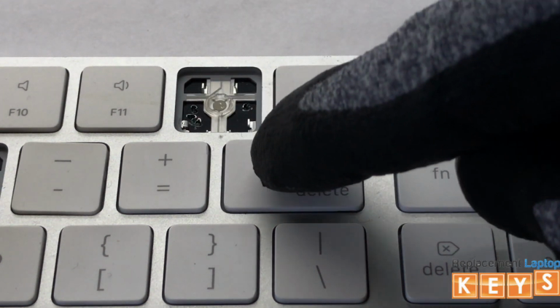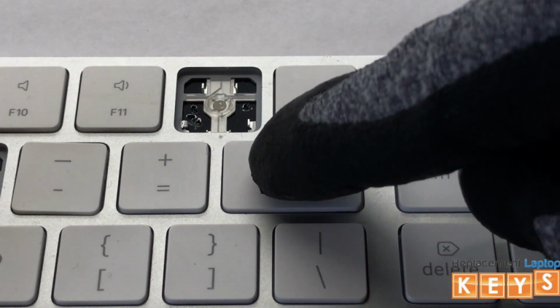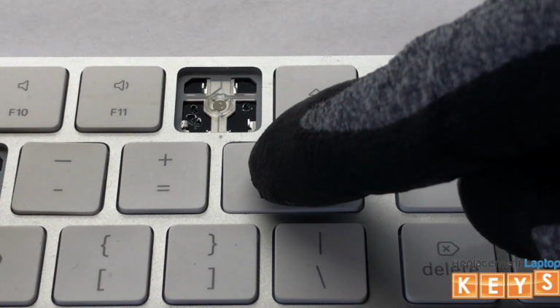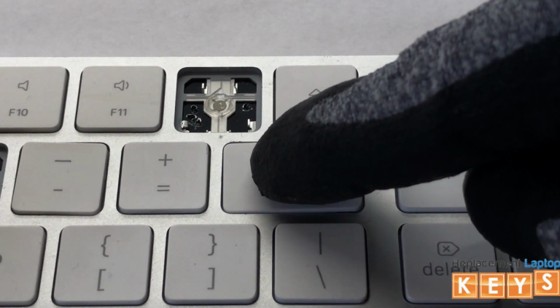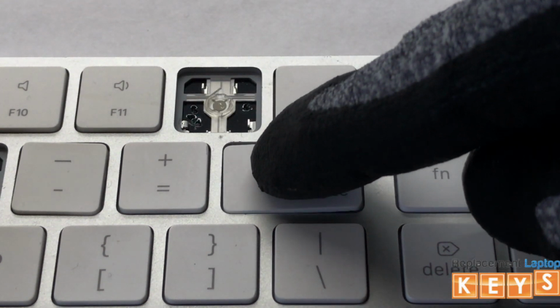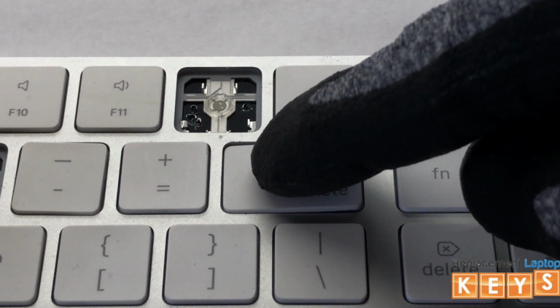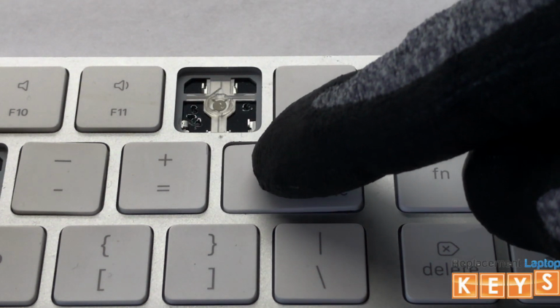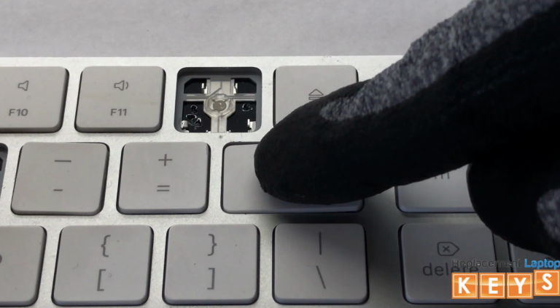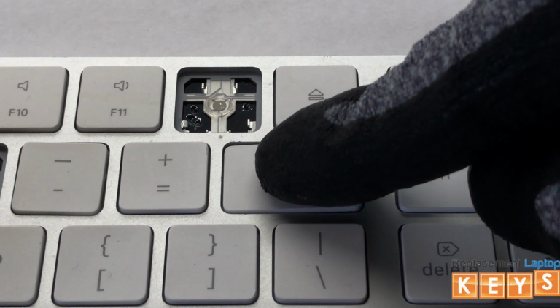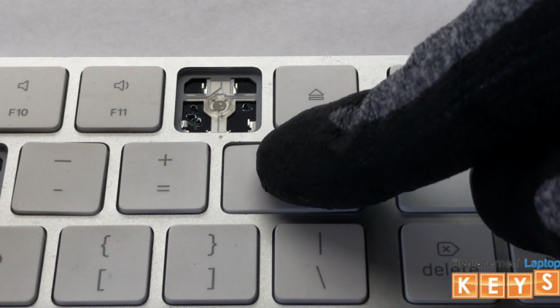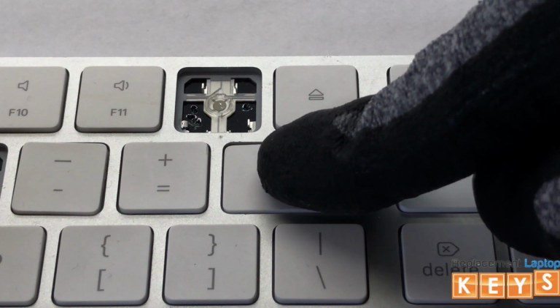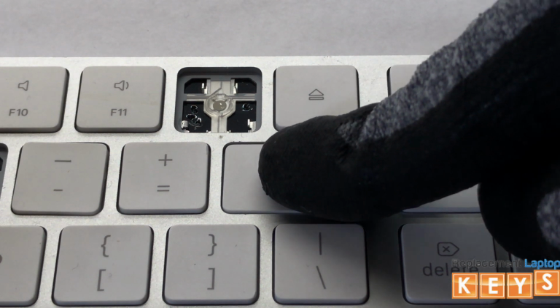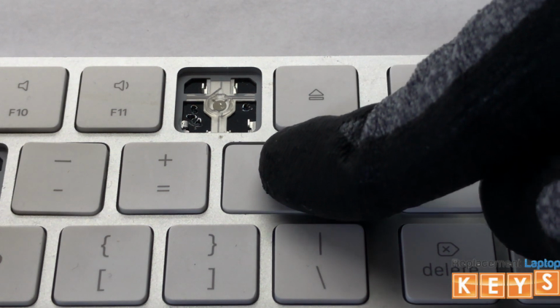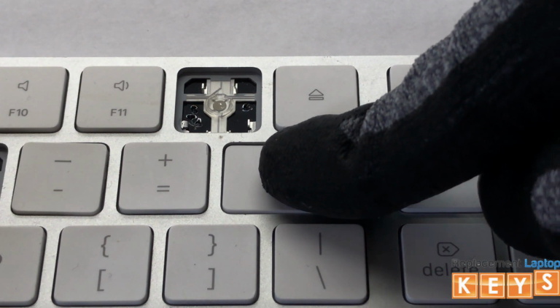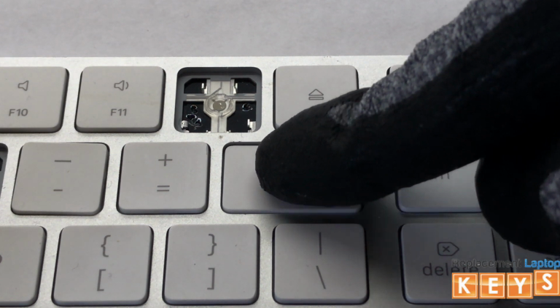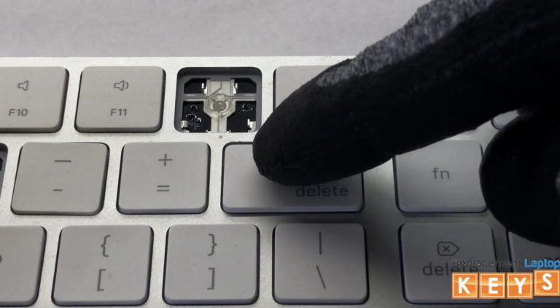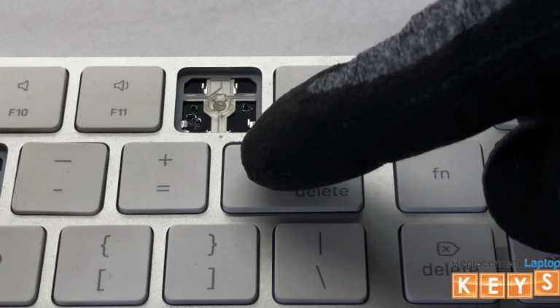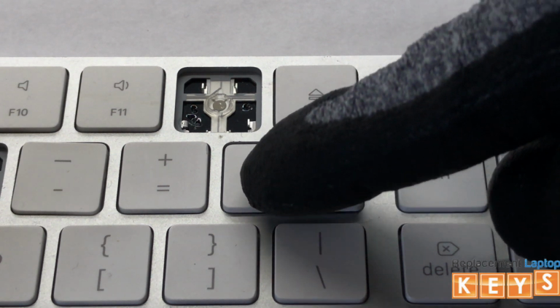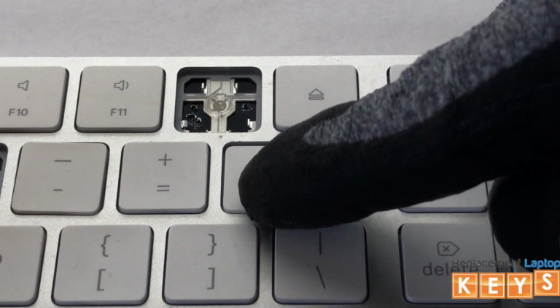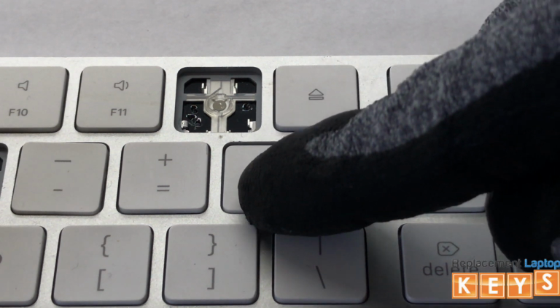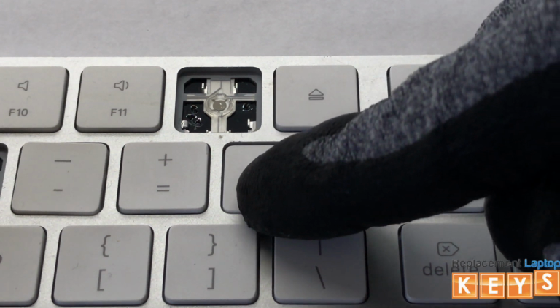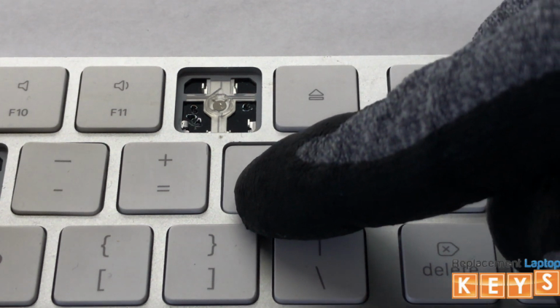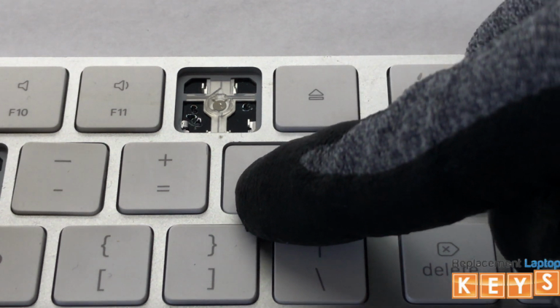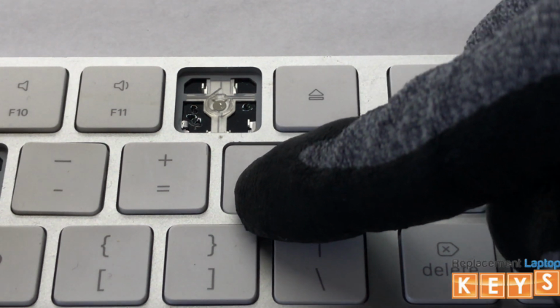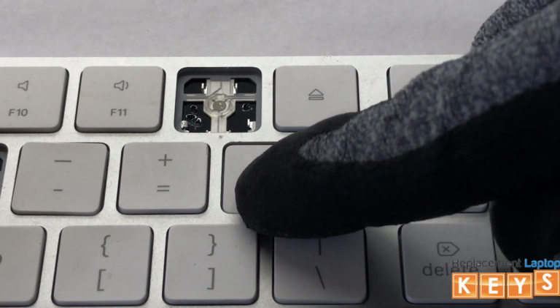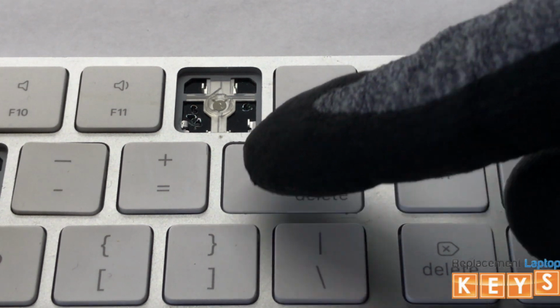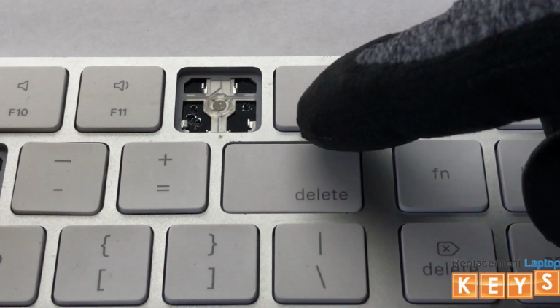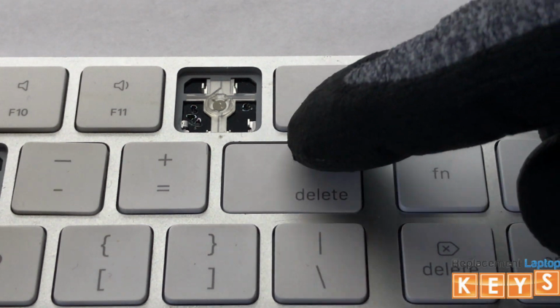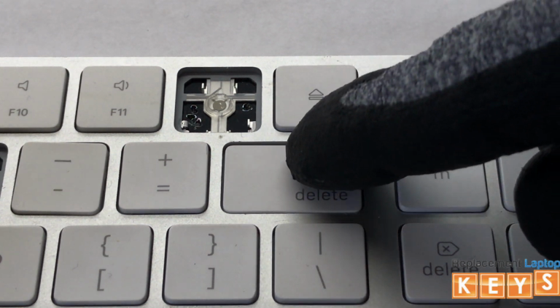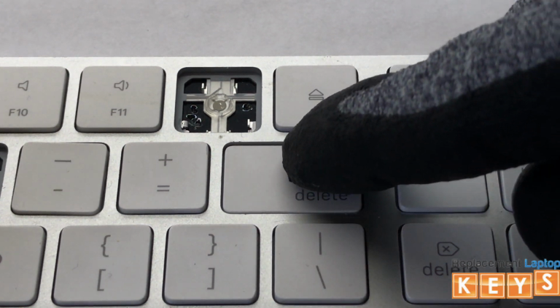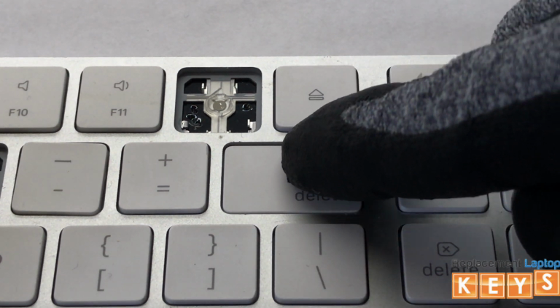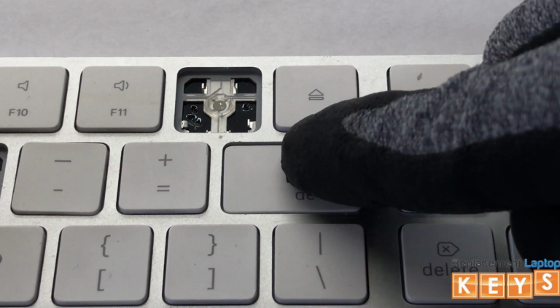Center the key cap over the hinge and once aligned, push down and you should hear it snap into place.